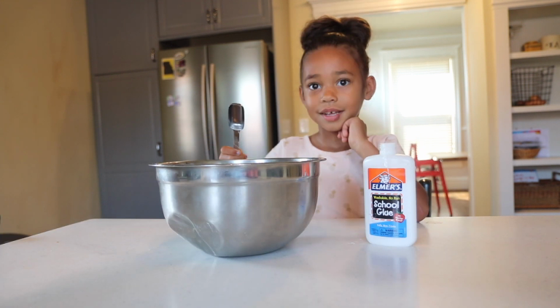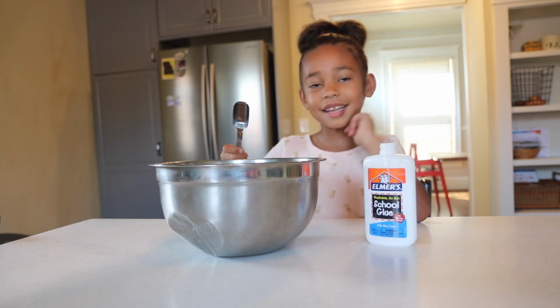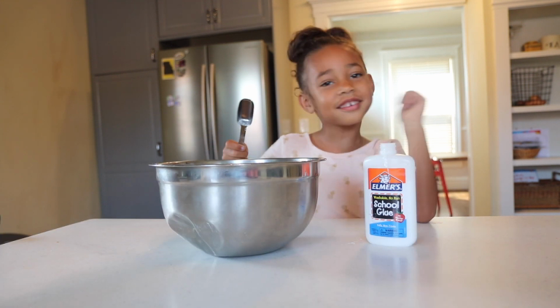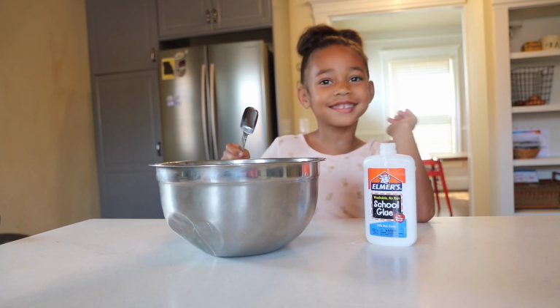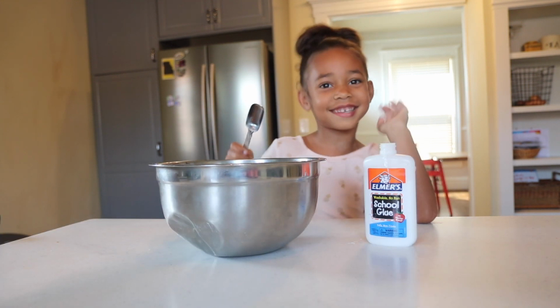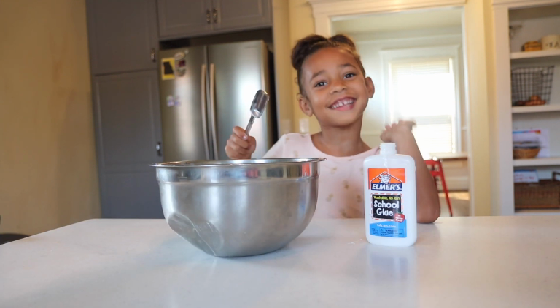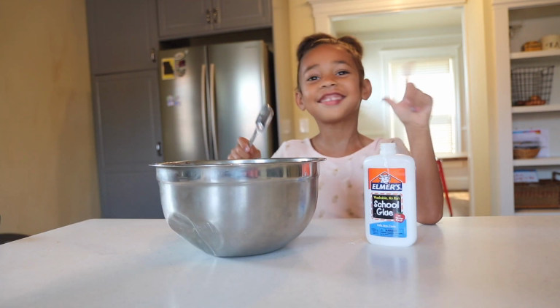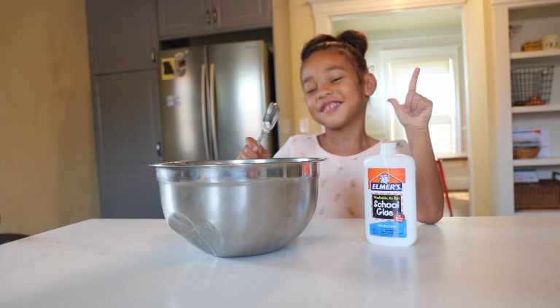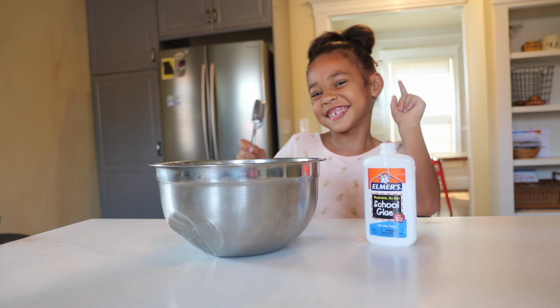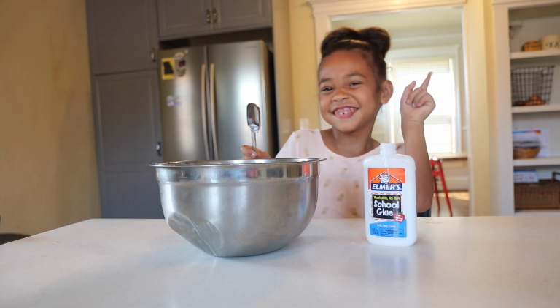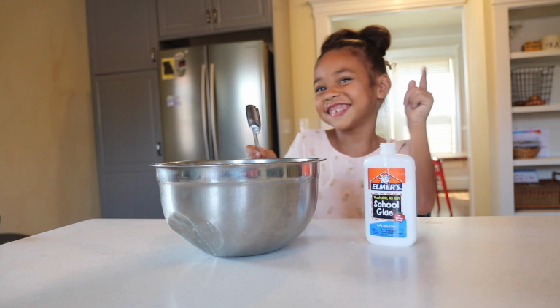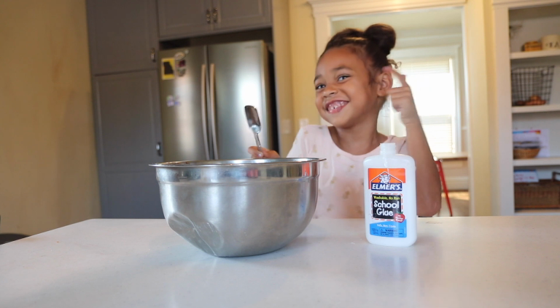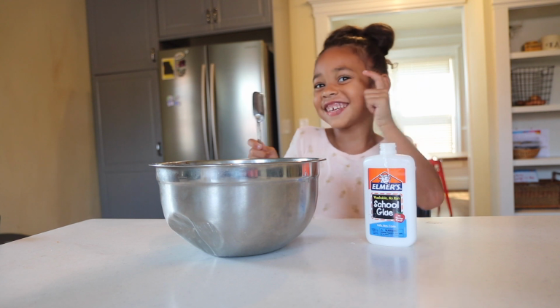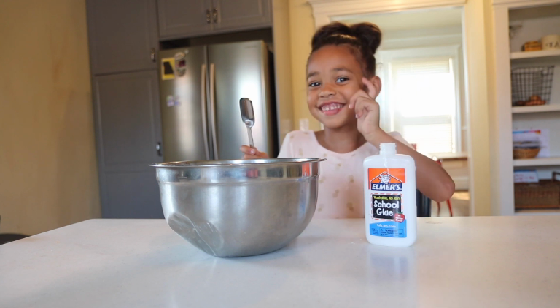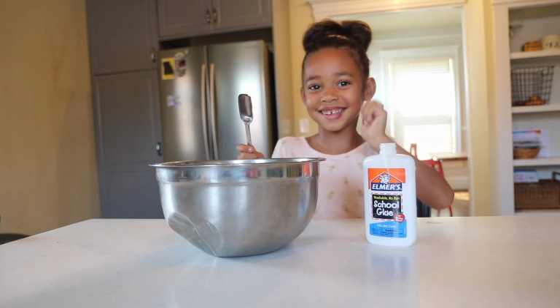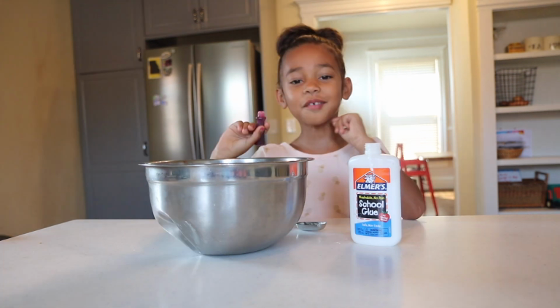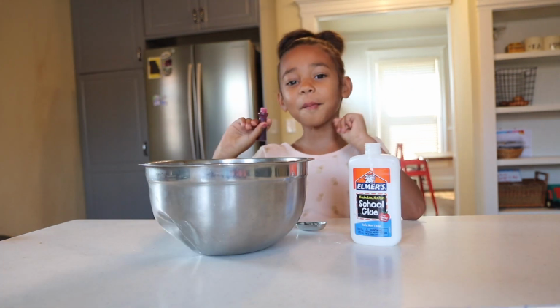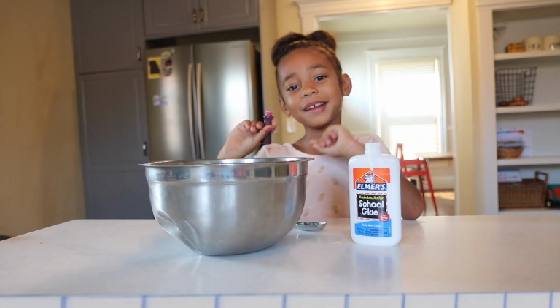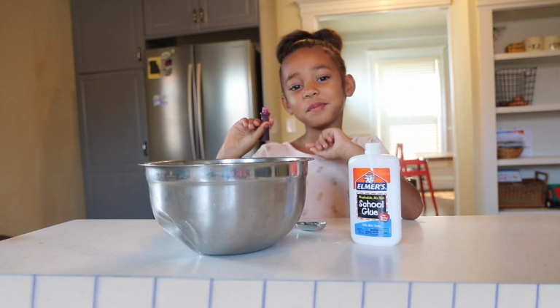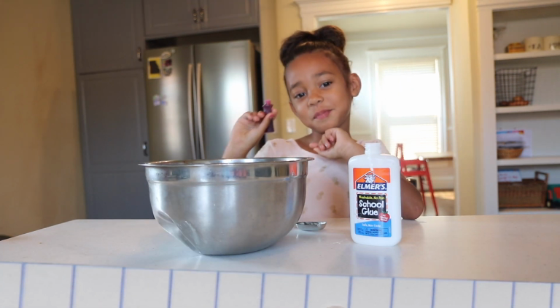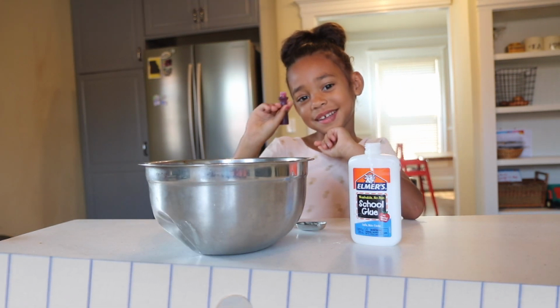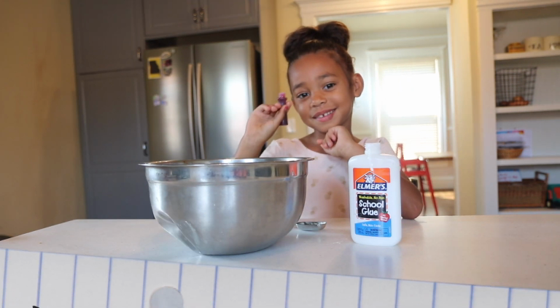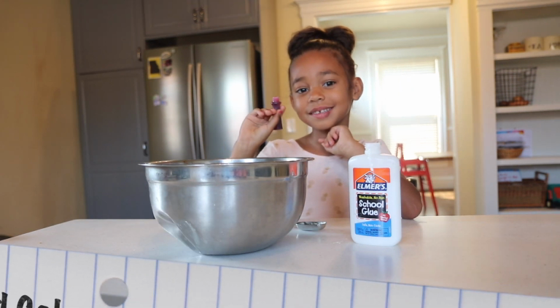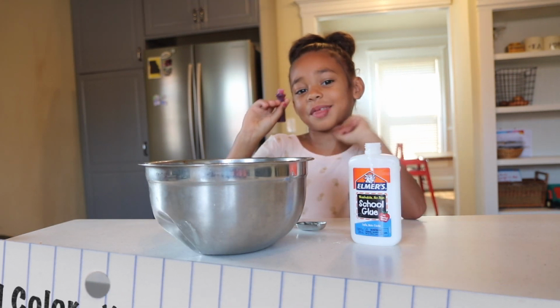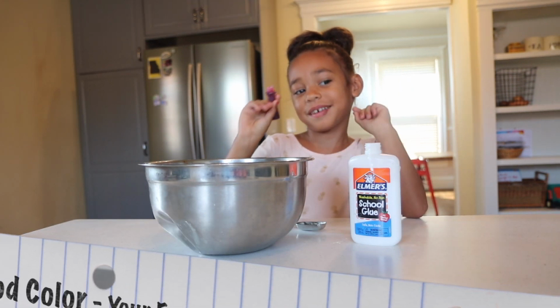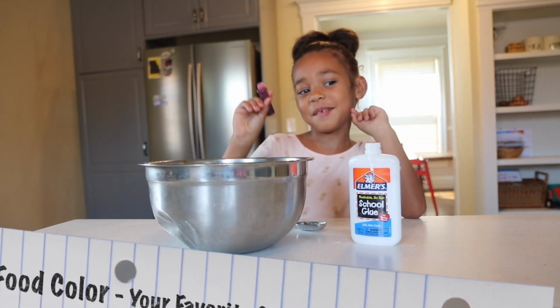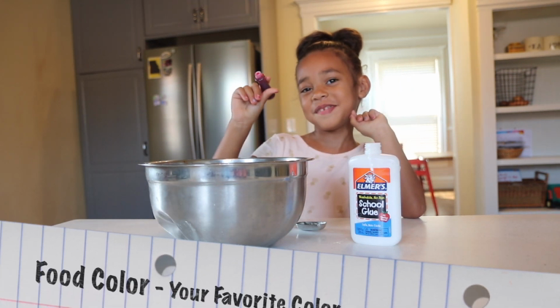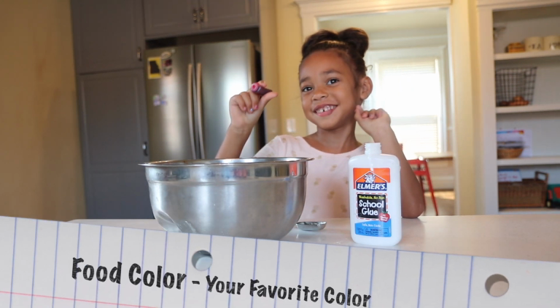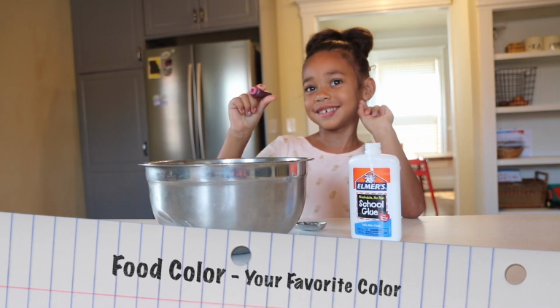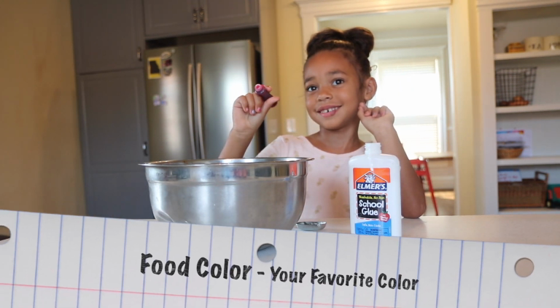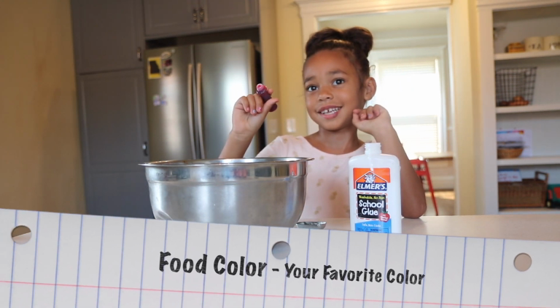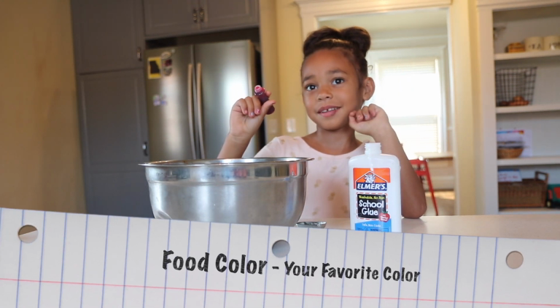Now we're going to let that sit for a few minutes. I want mine to be pink, so I'm going to throw some food coloring in.